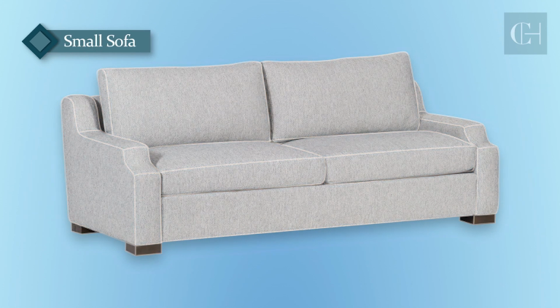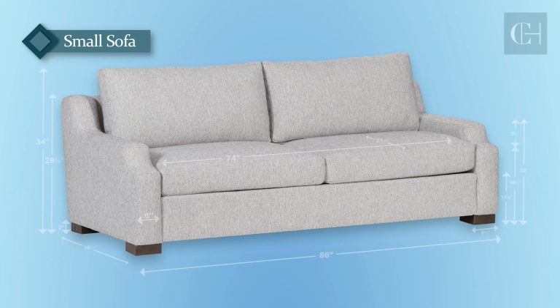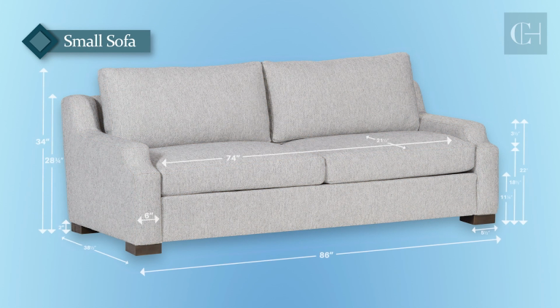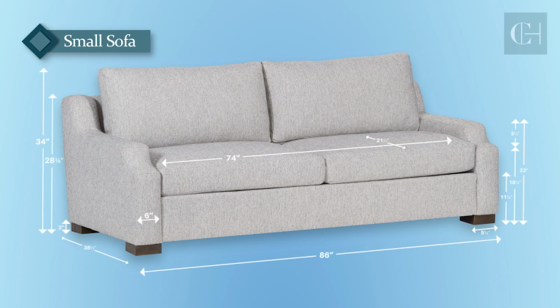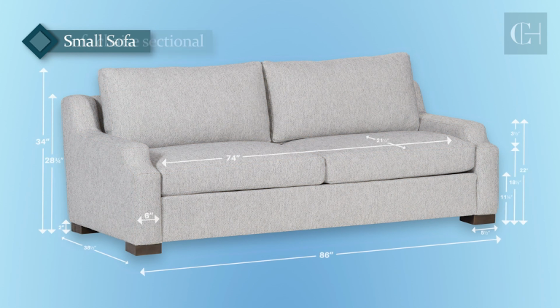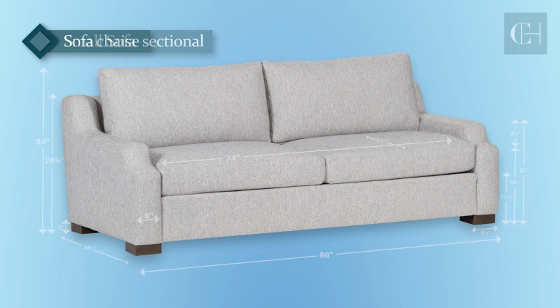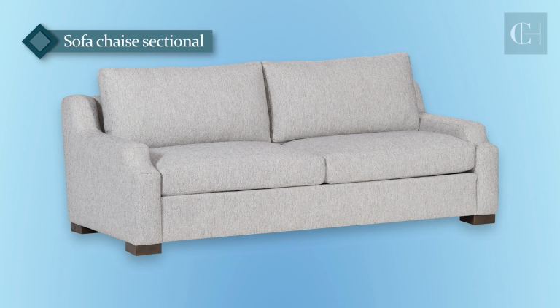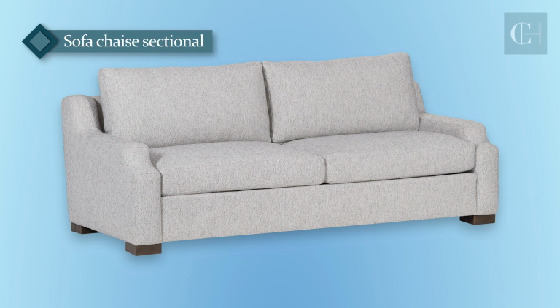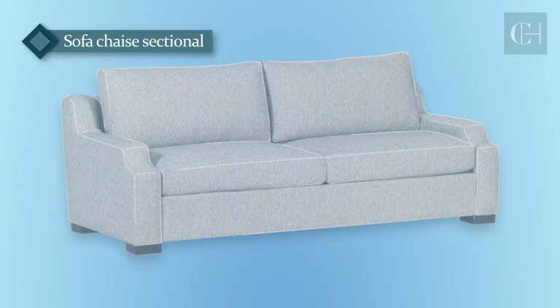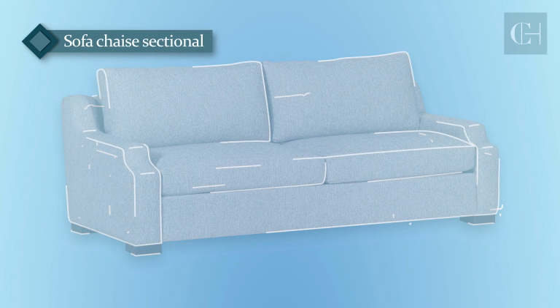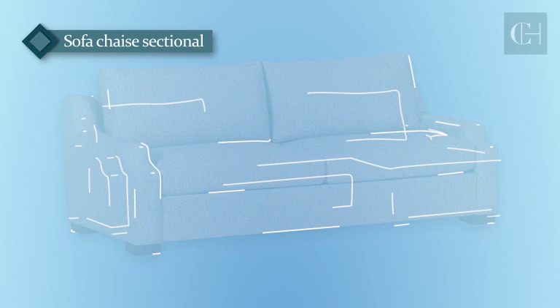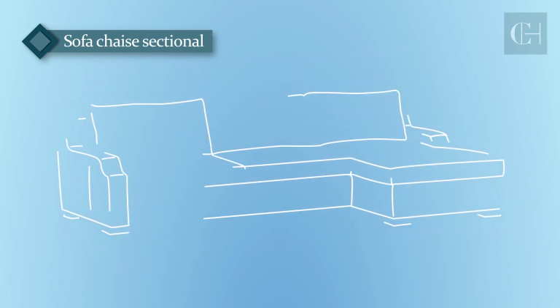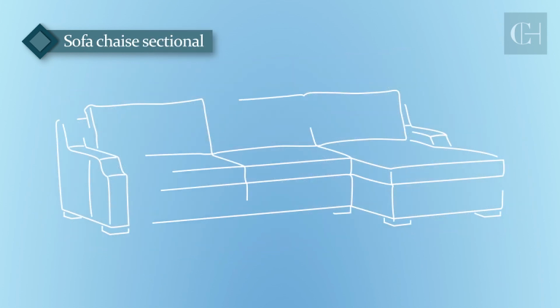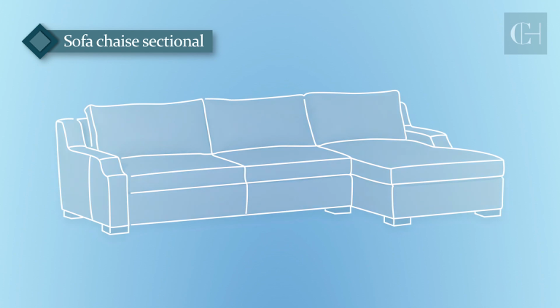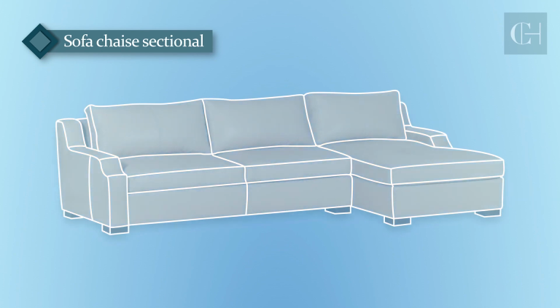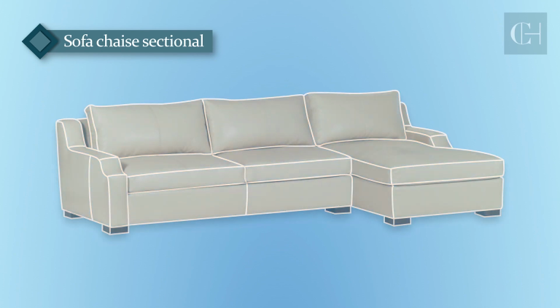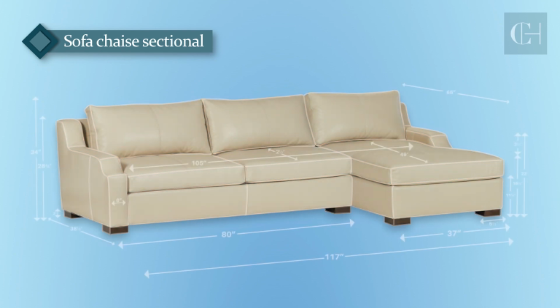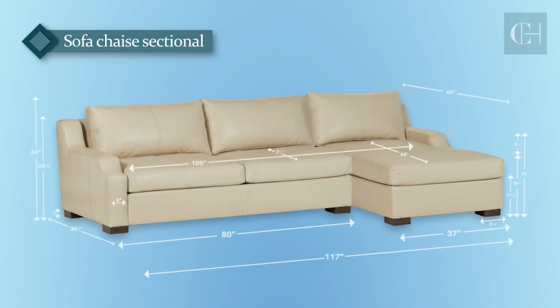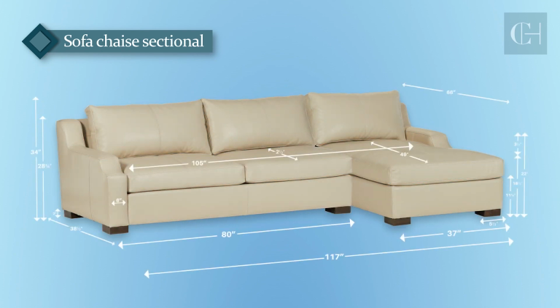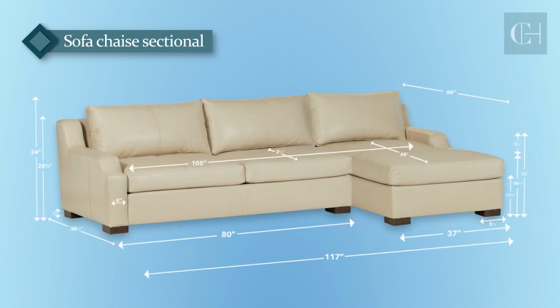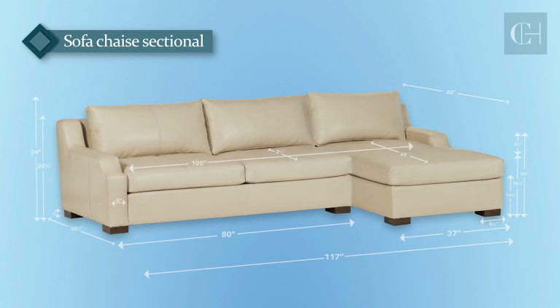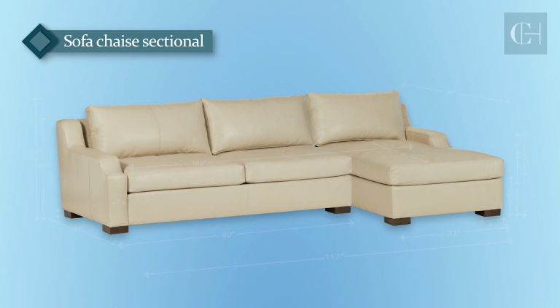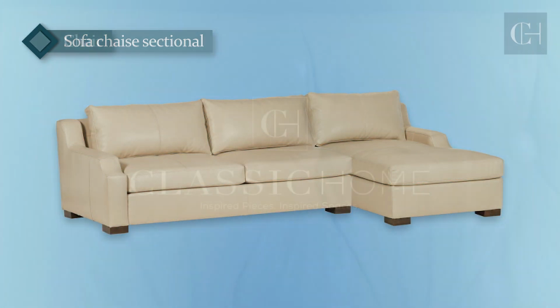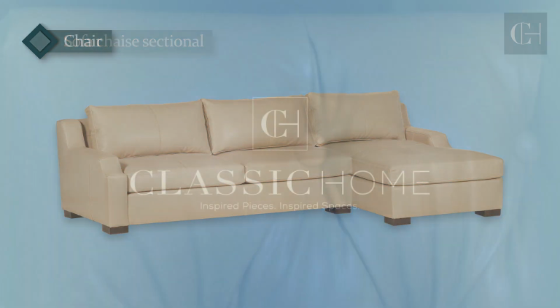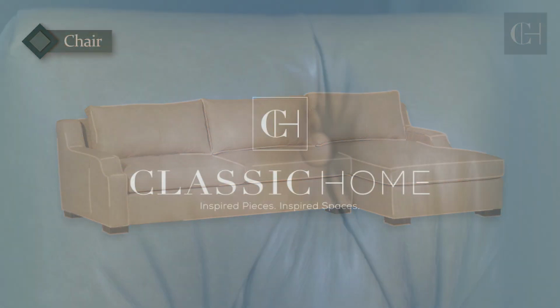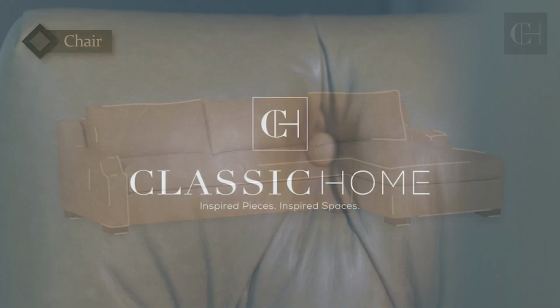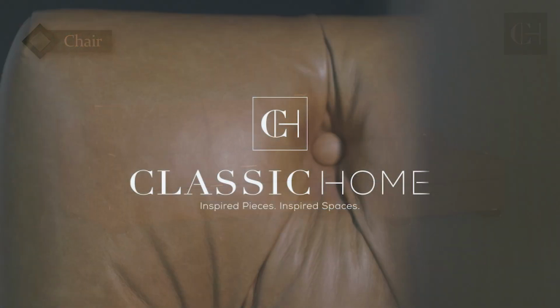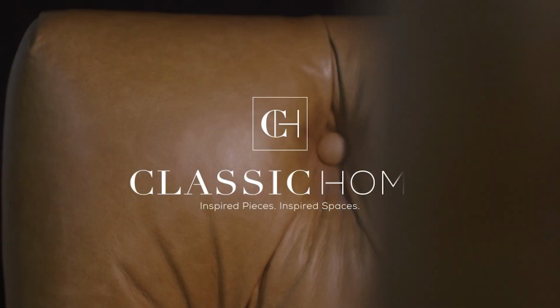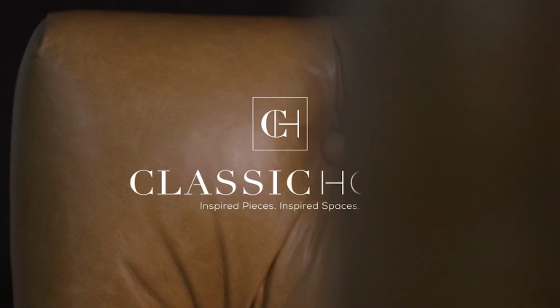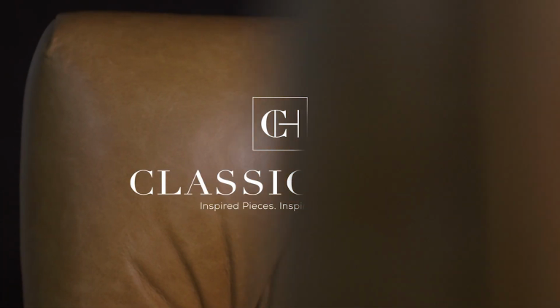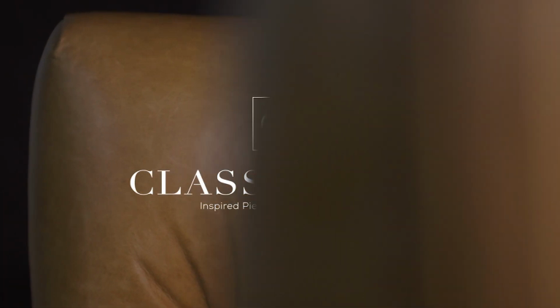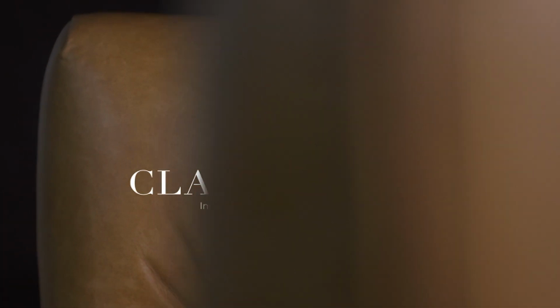Streamline your design process today with Classic Custom. Now available at ClassicHome.com.